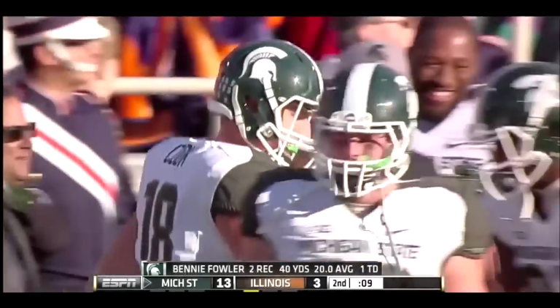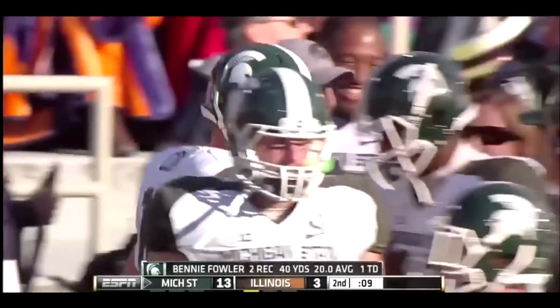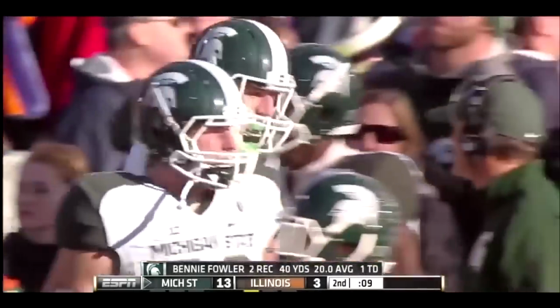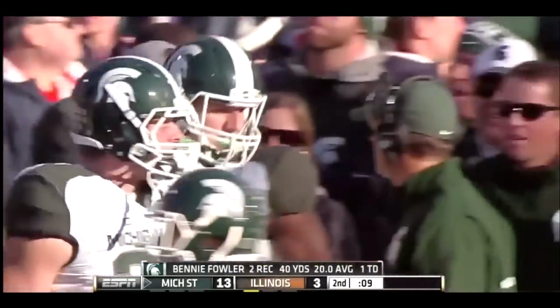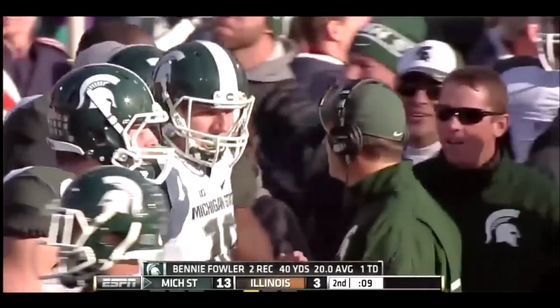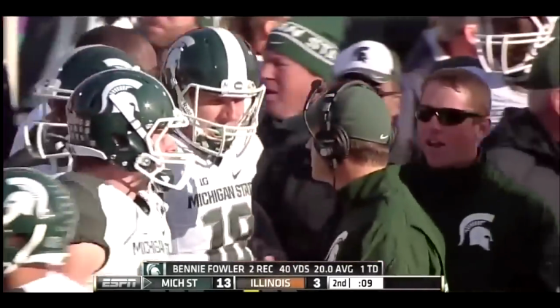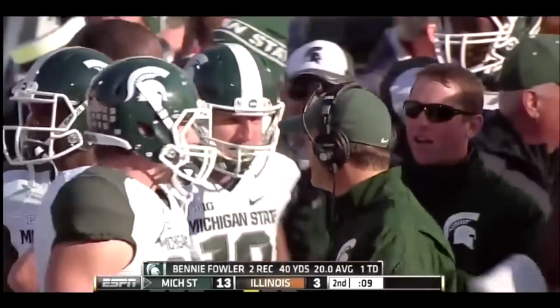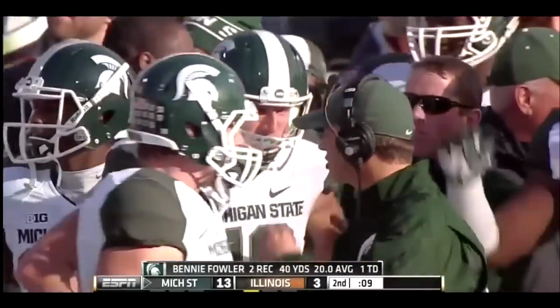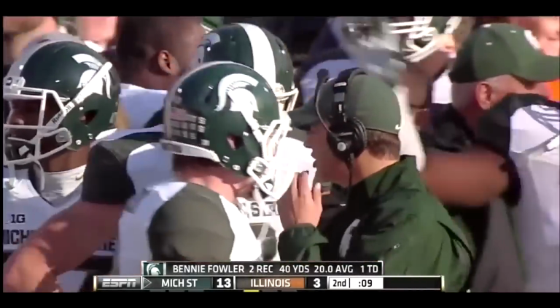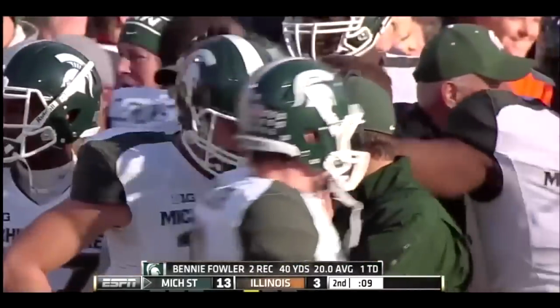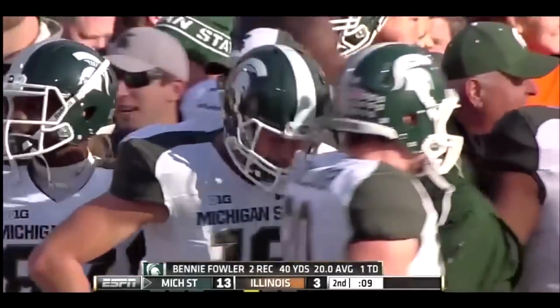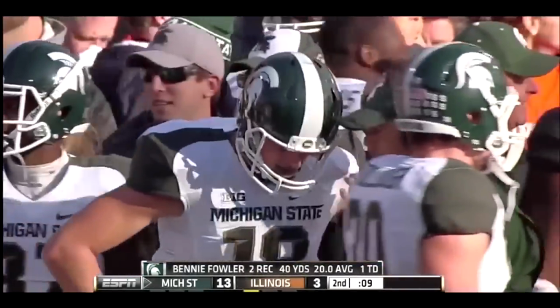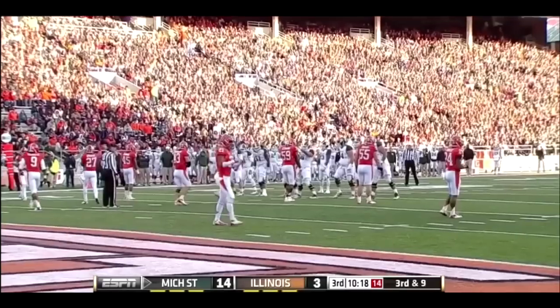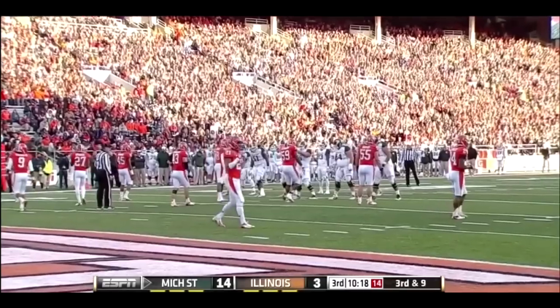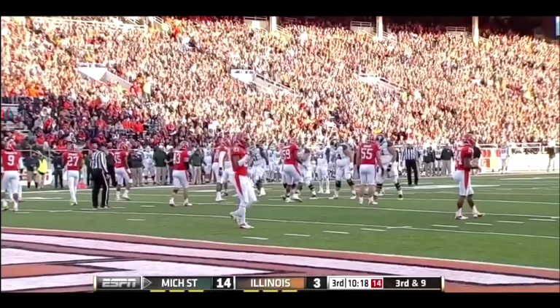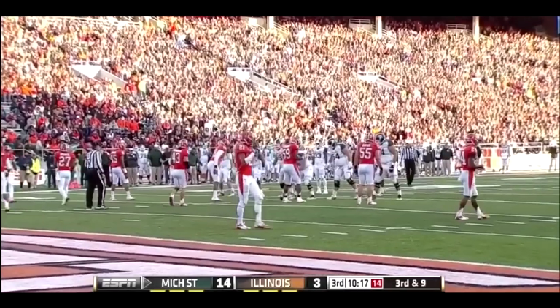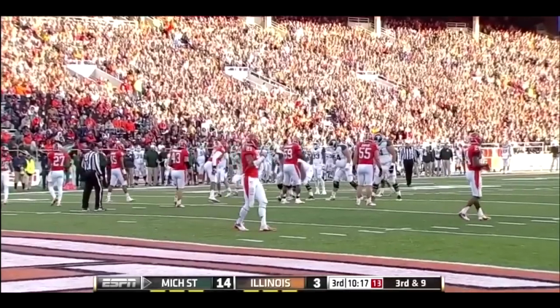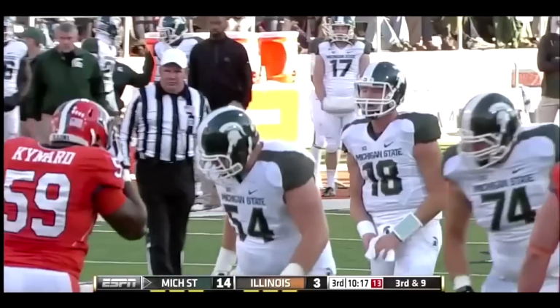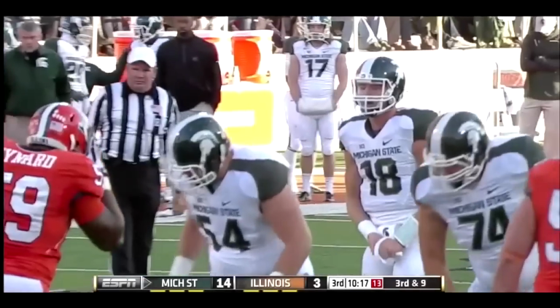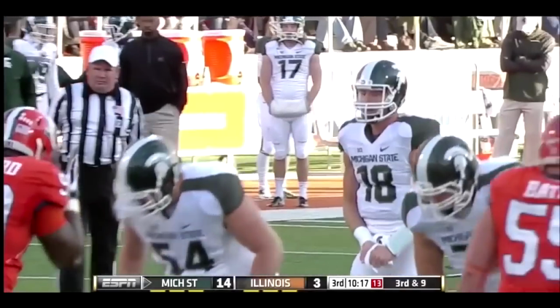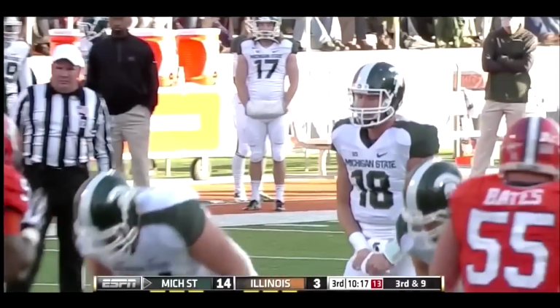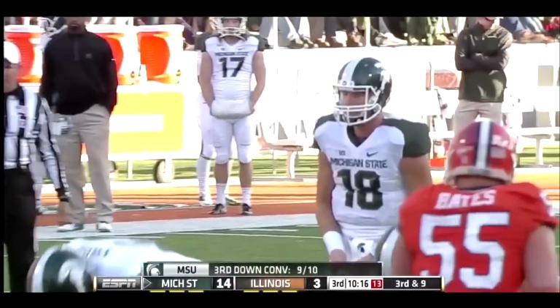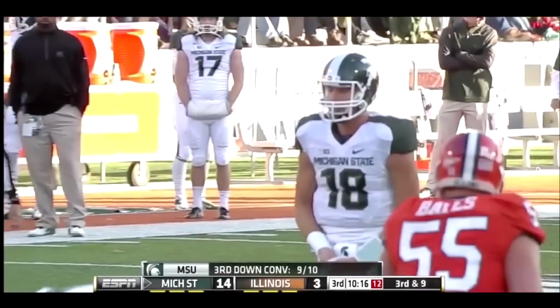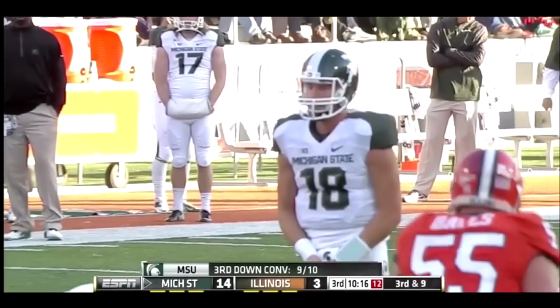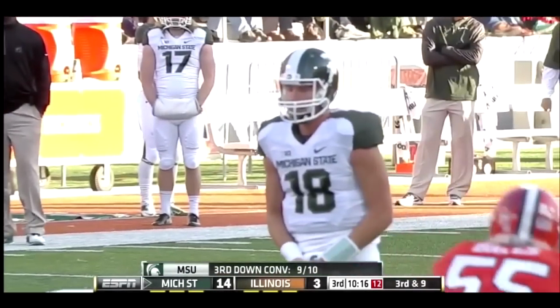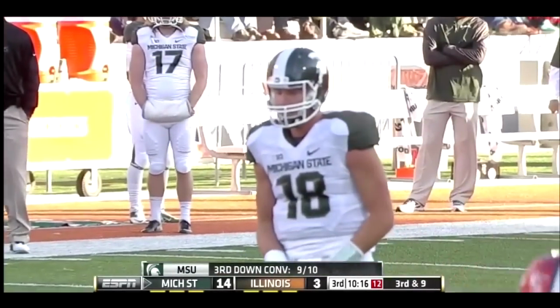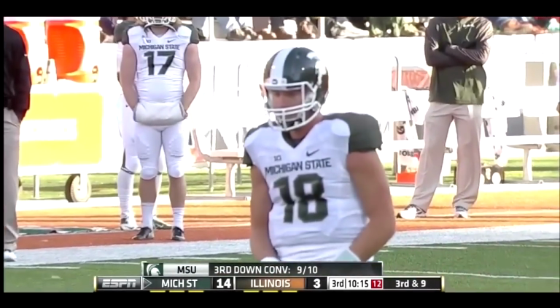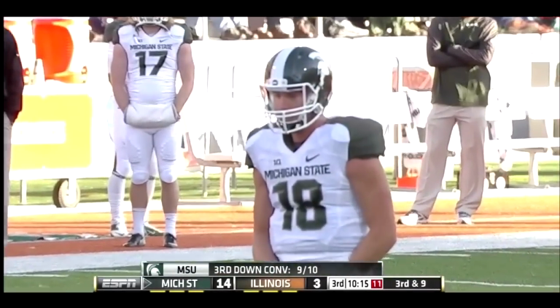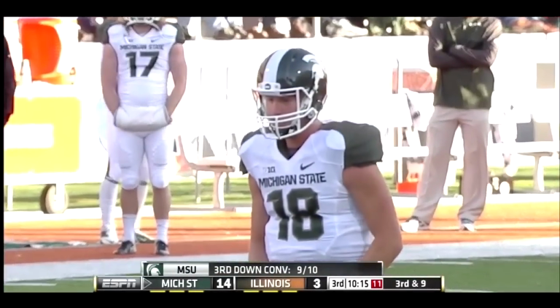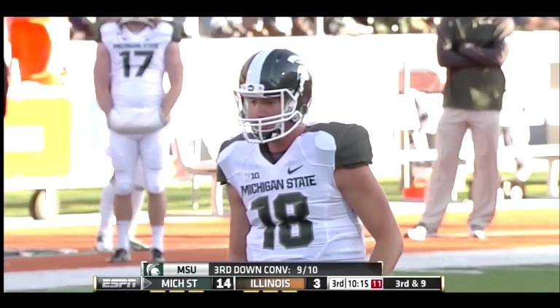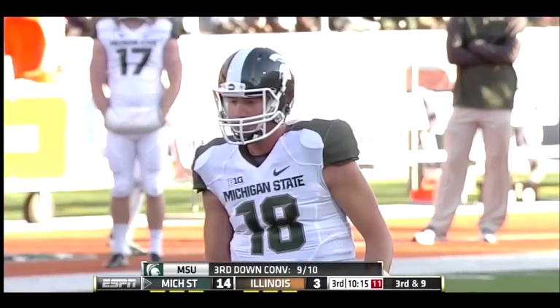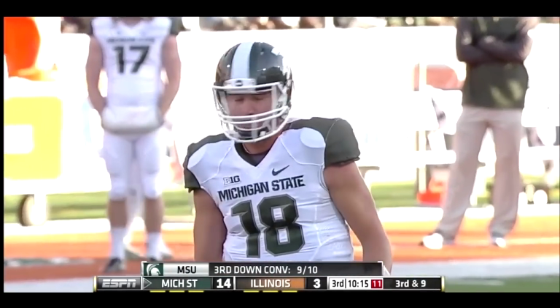Are you serious? Michigan State is nine for ten on third down.